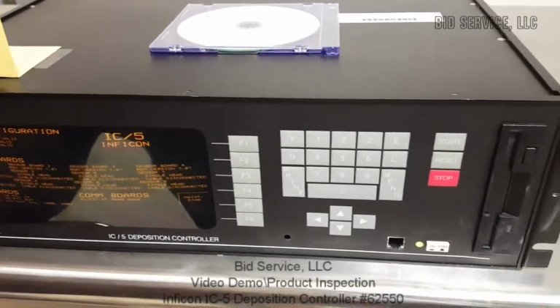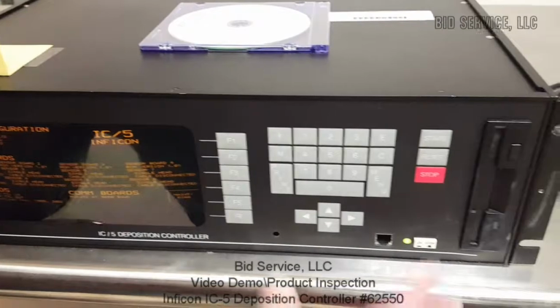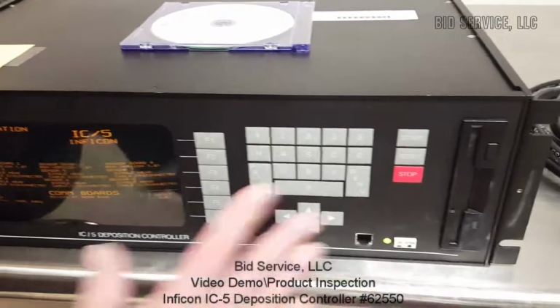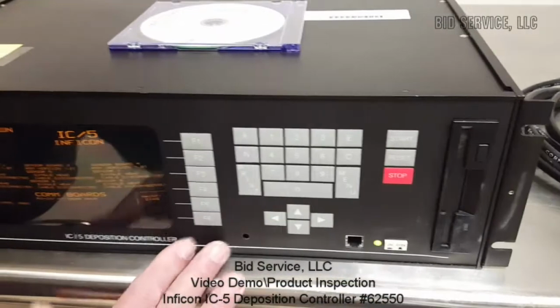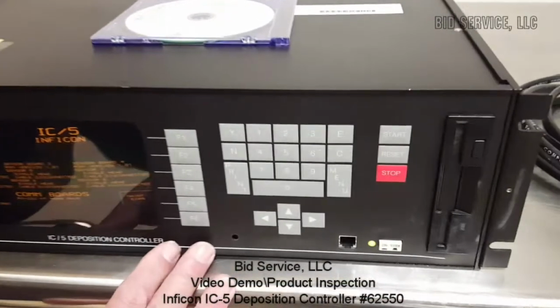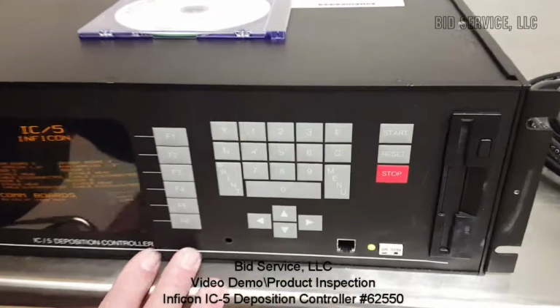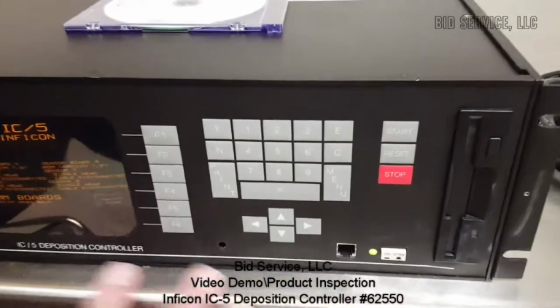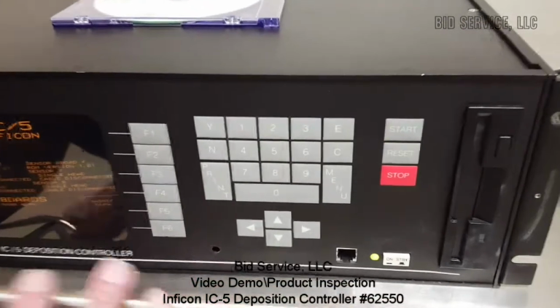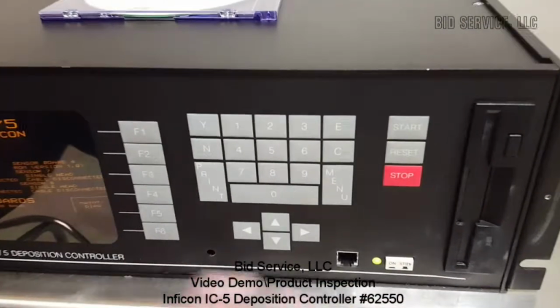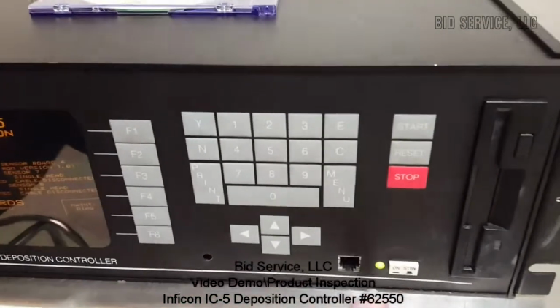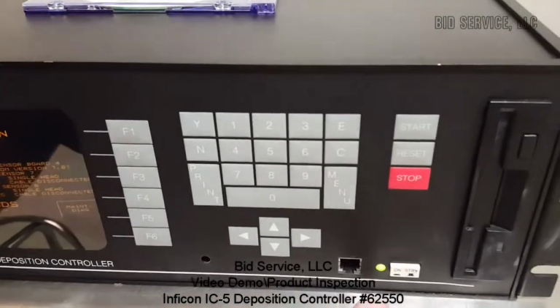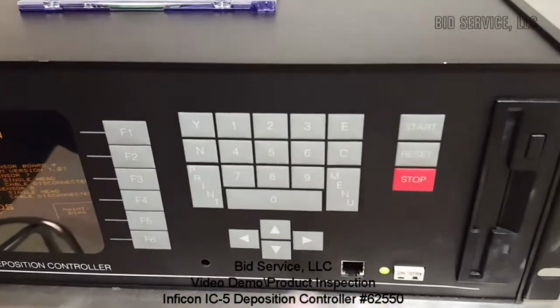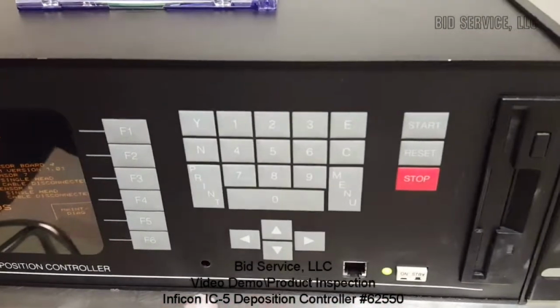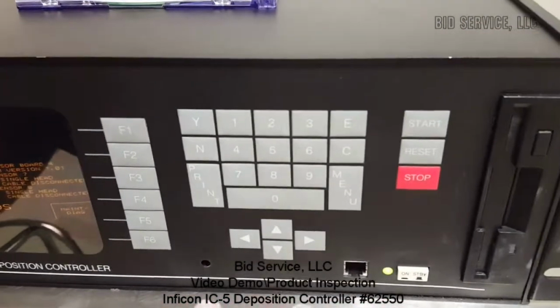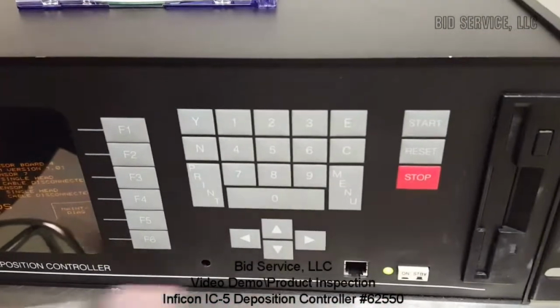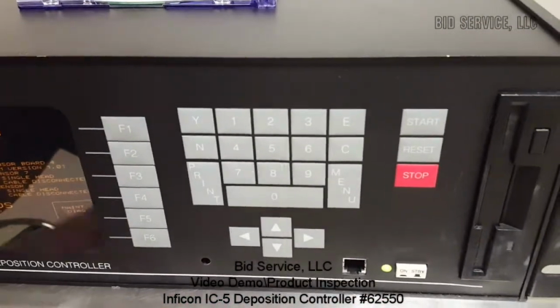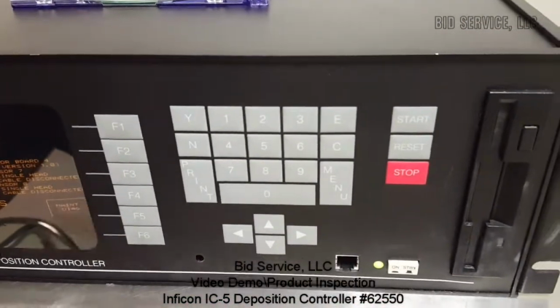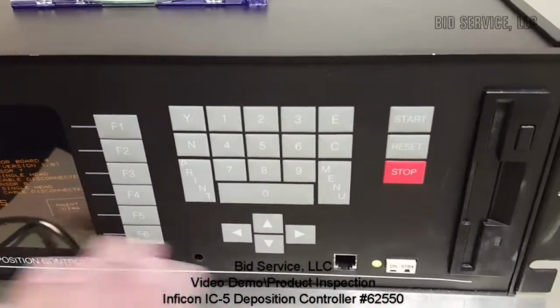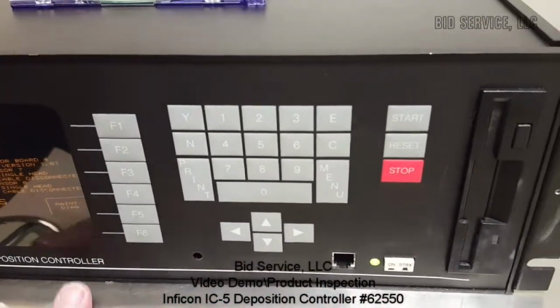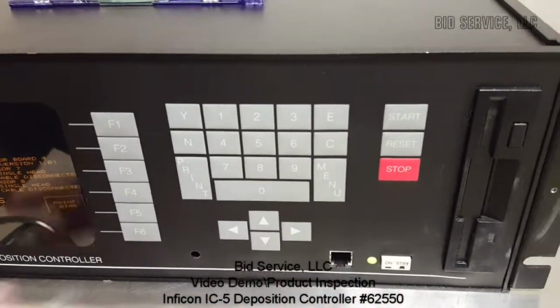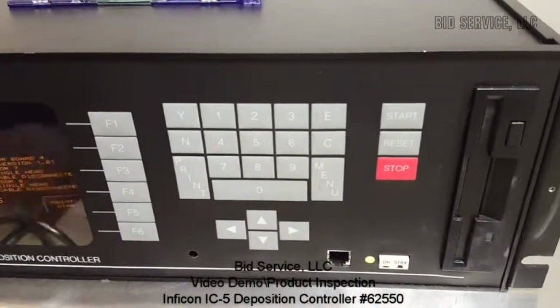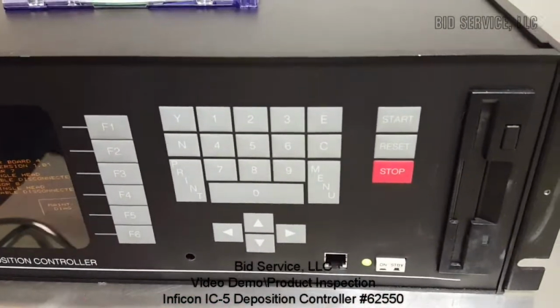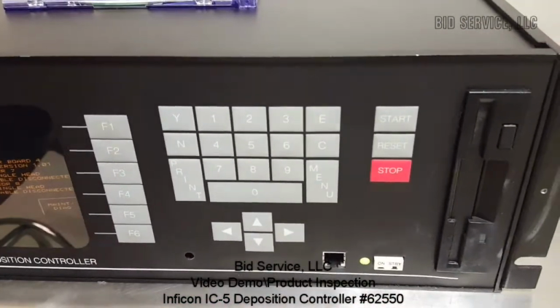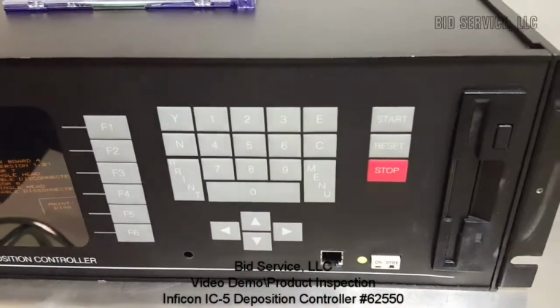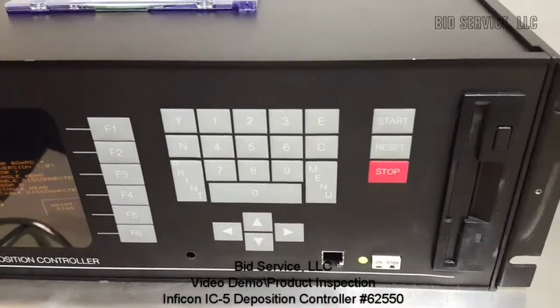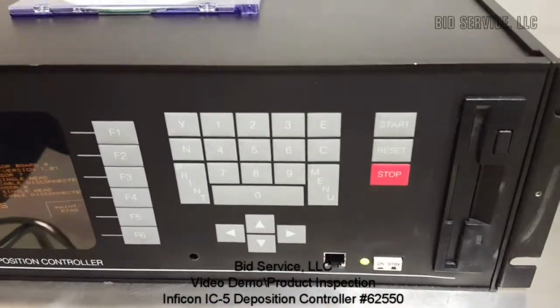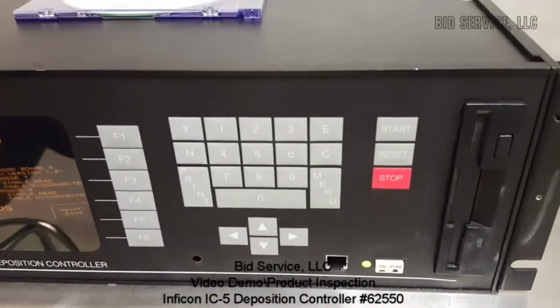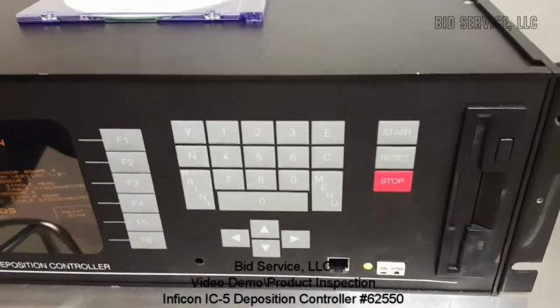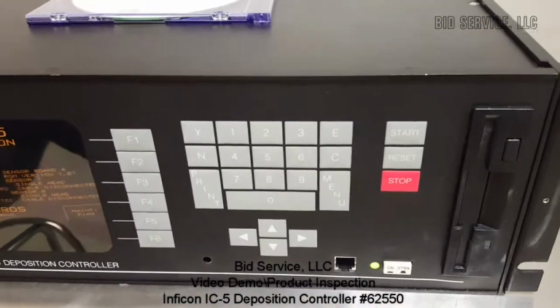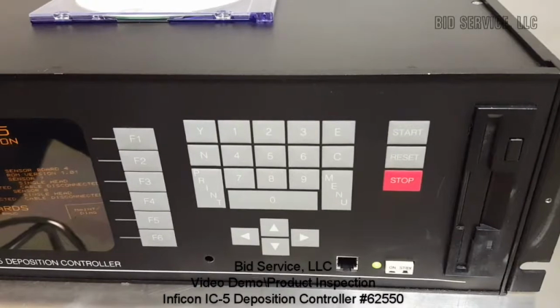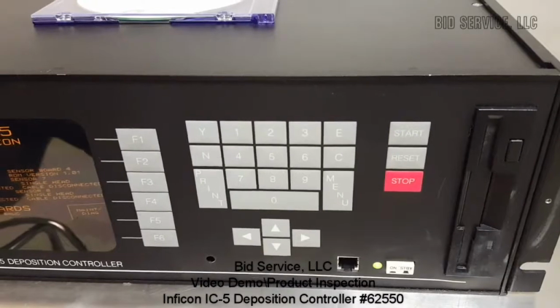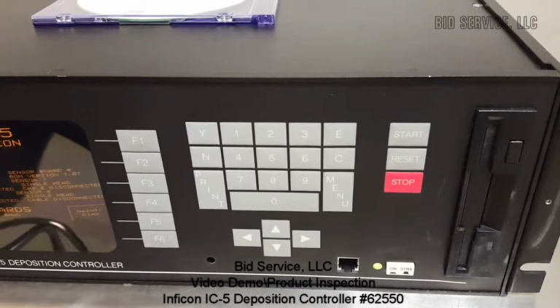All the keys work, the floppy drive works, and the system is ready to go.